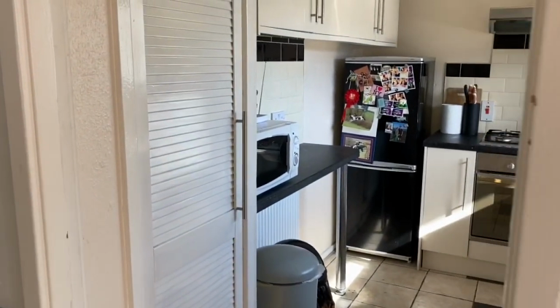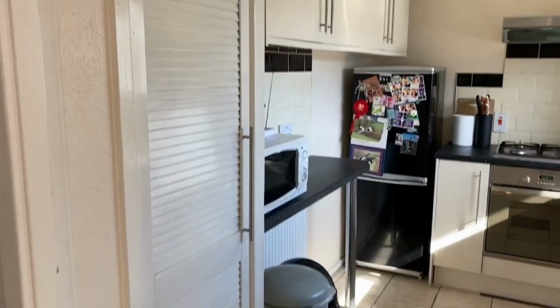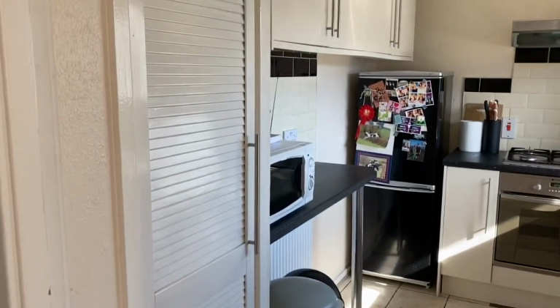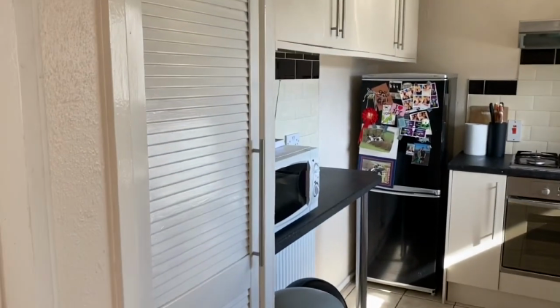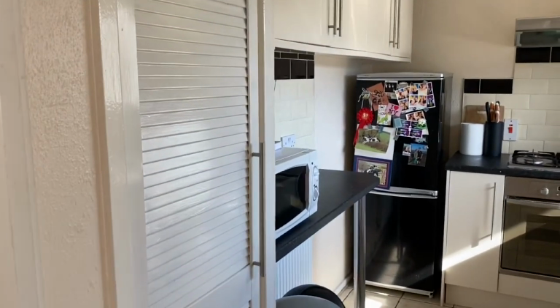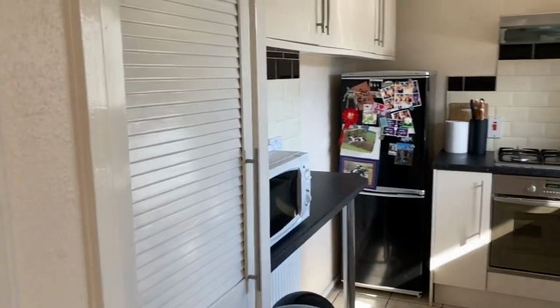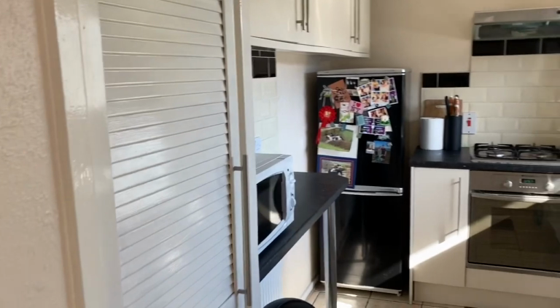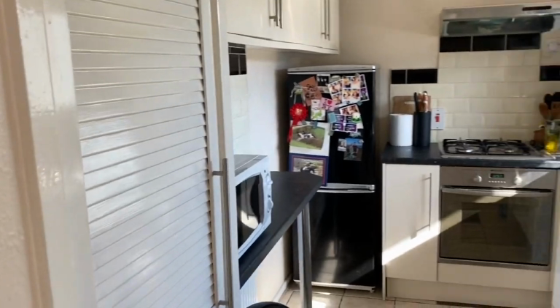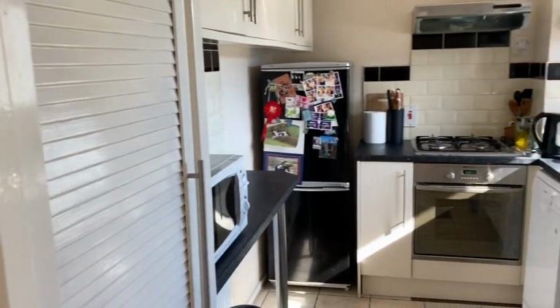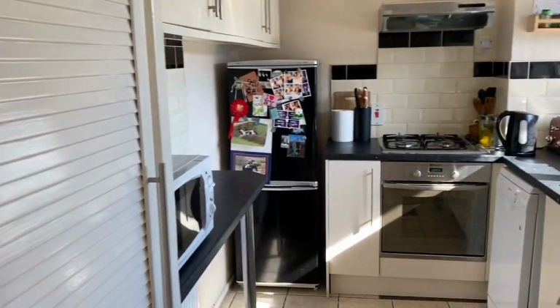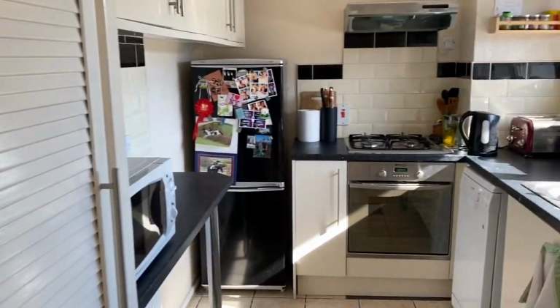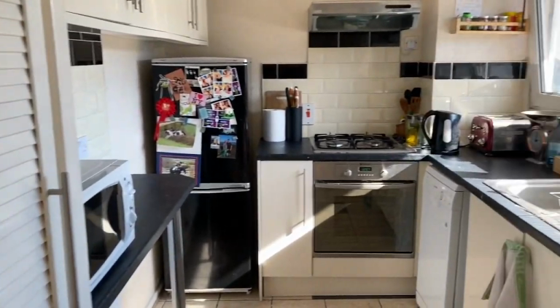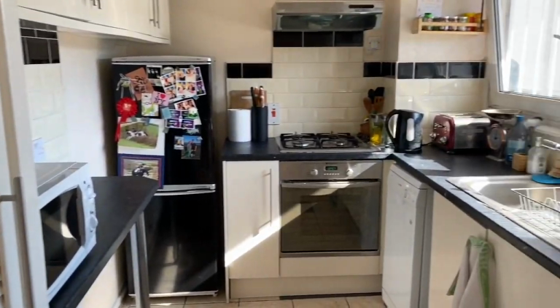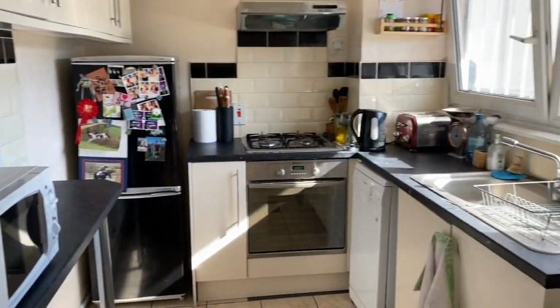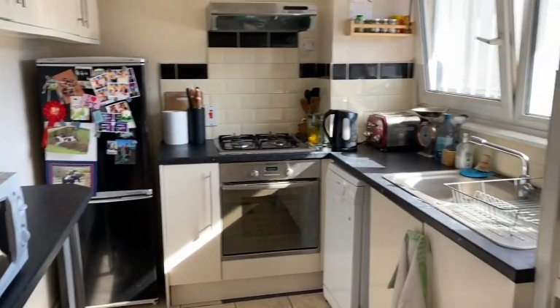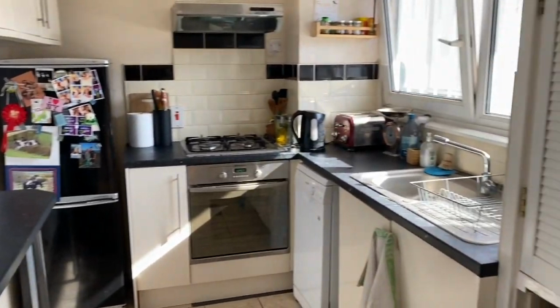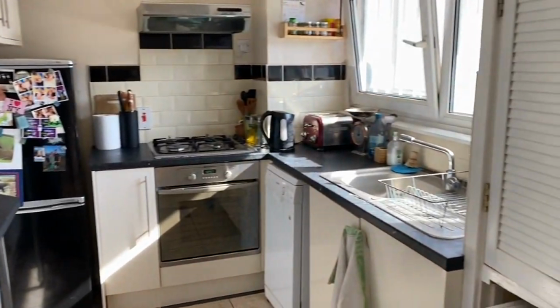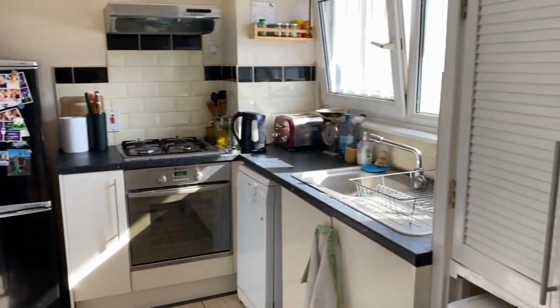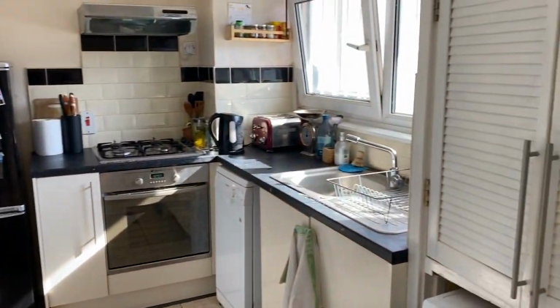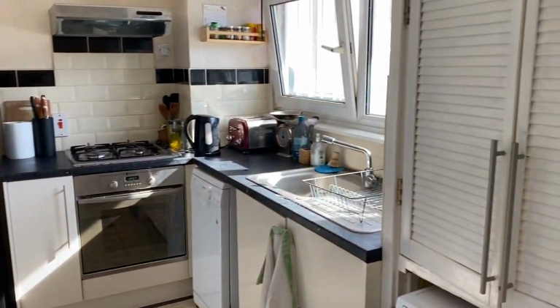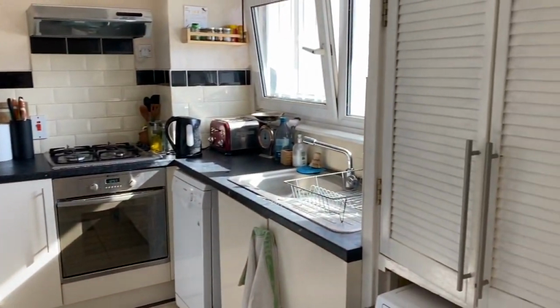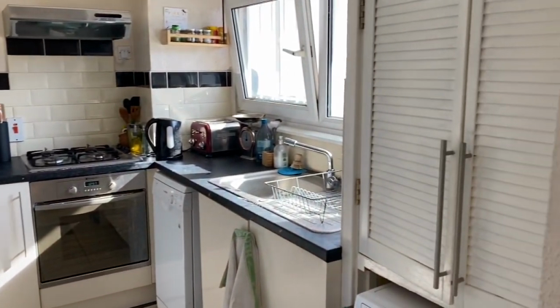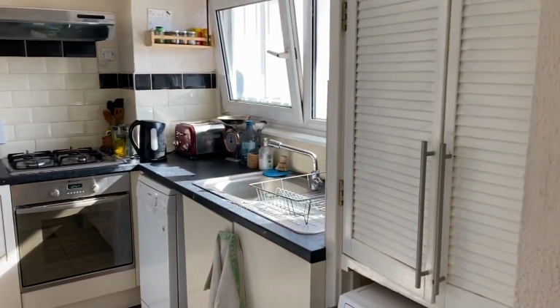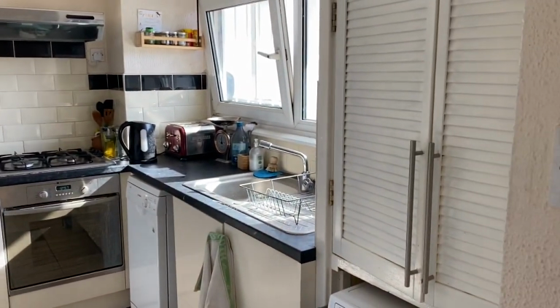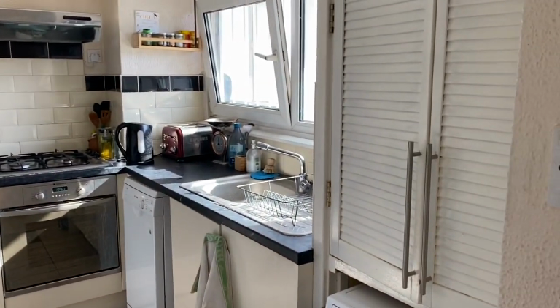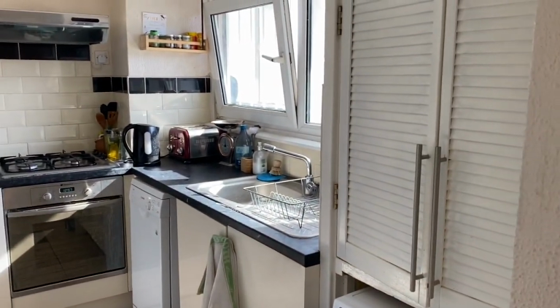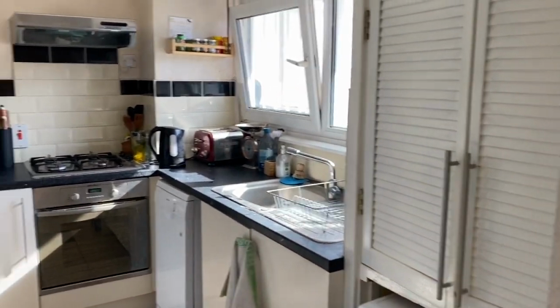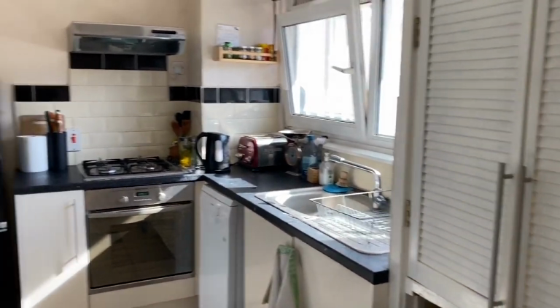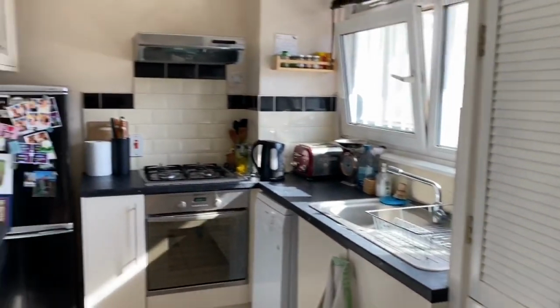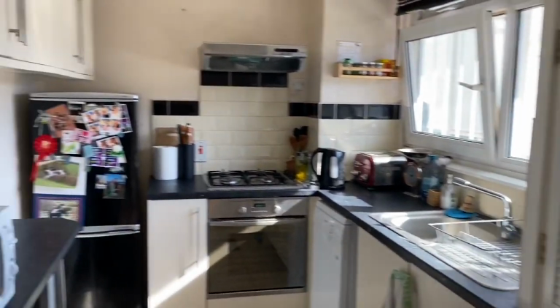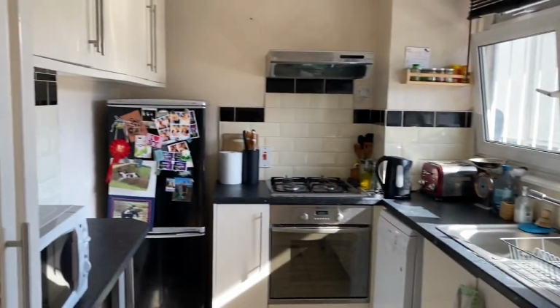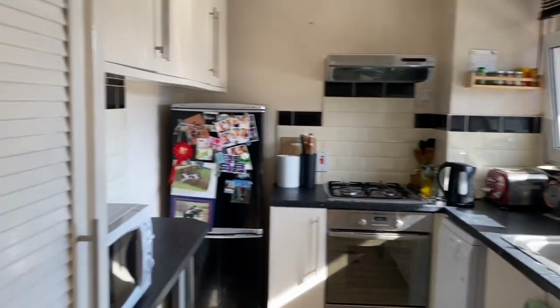And into the kitchen — again a really good size, with lots of storage and lots of workspace.